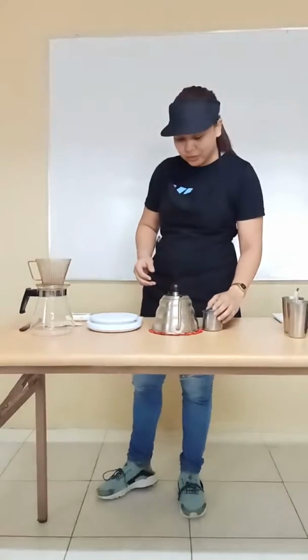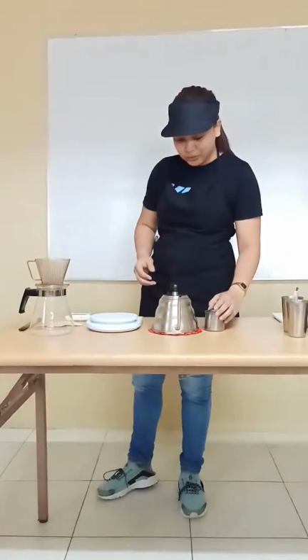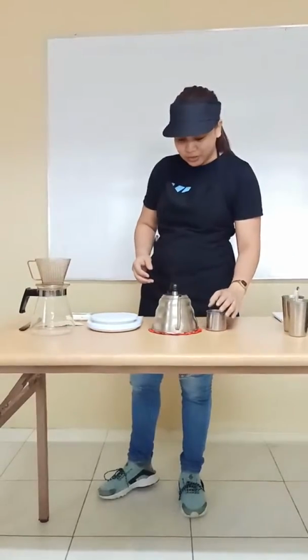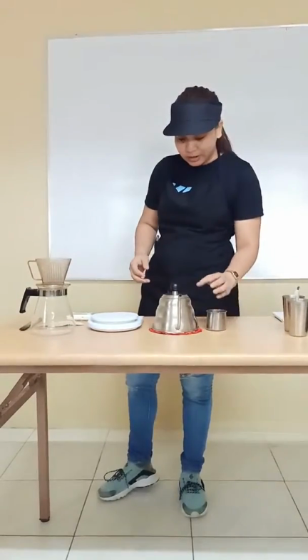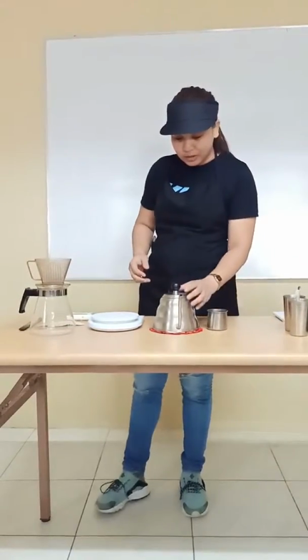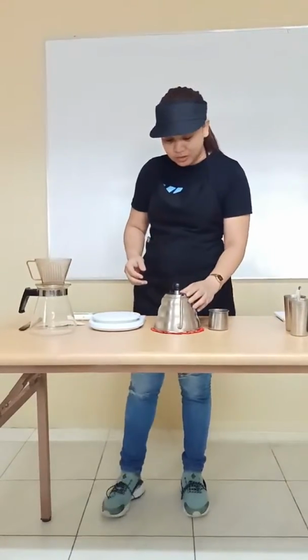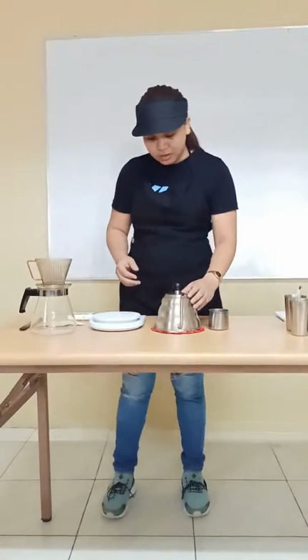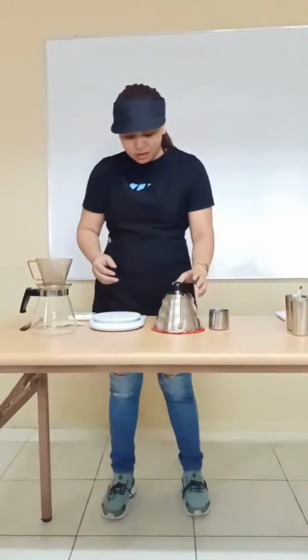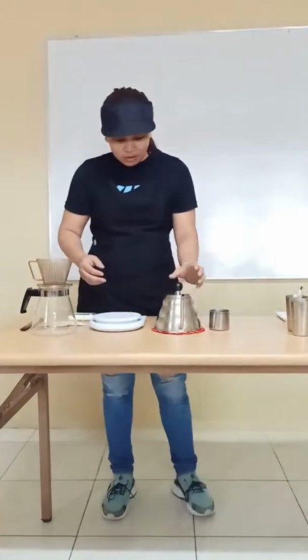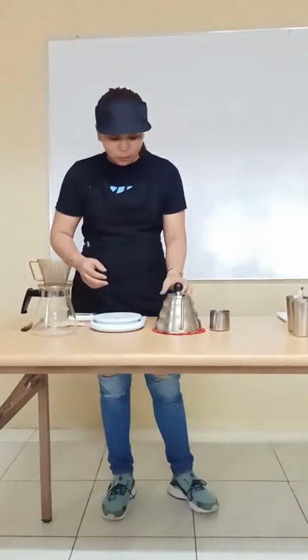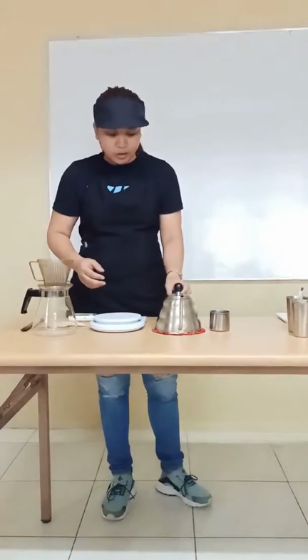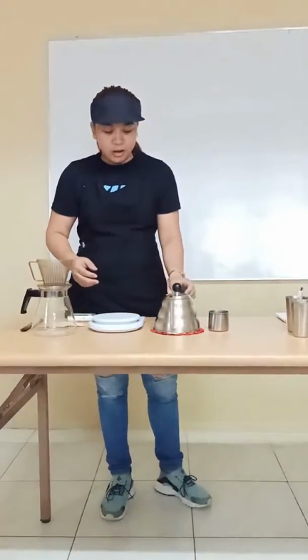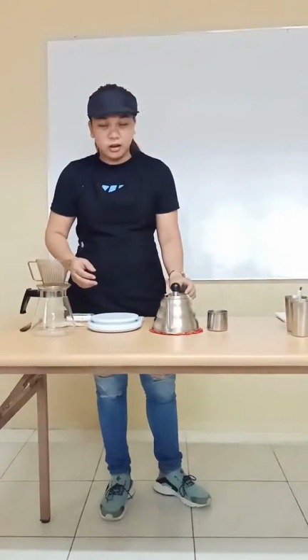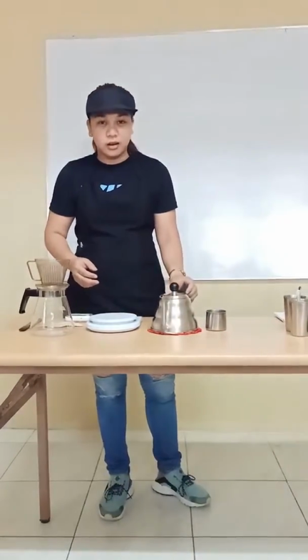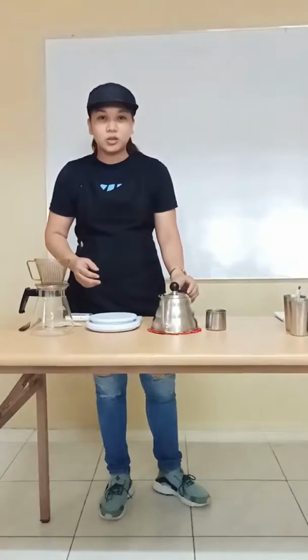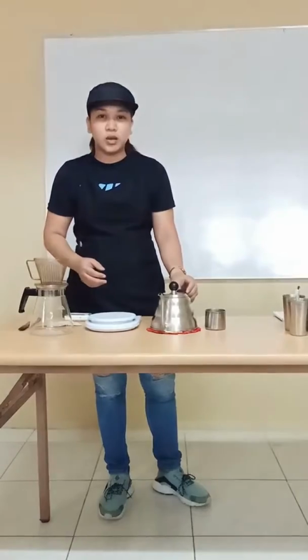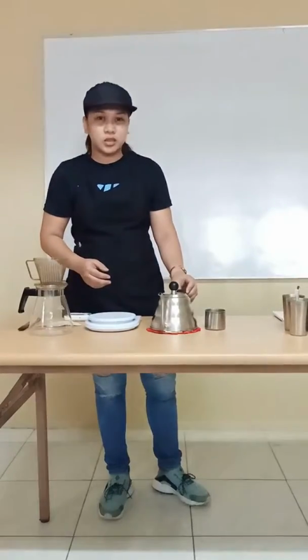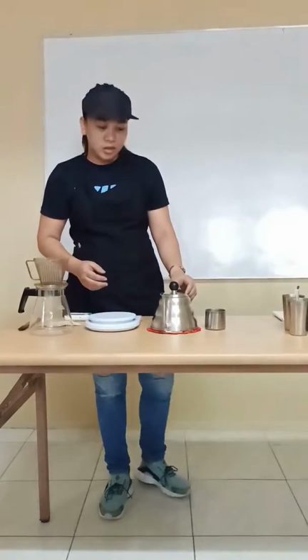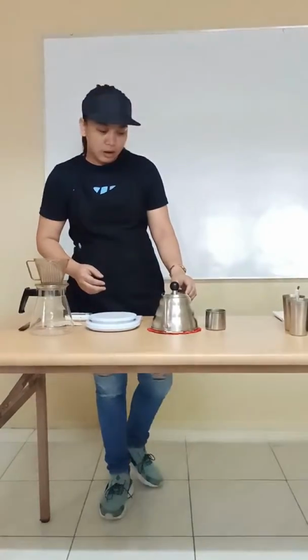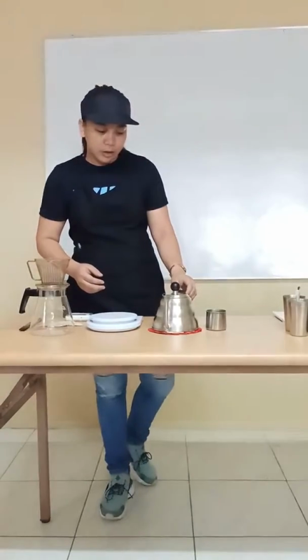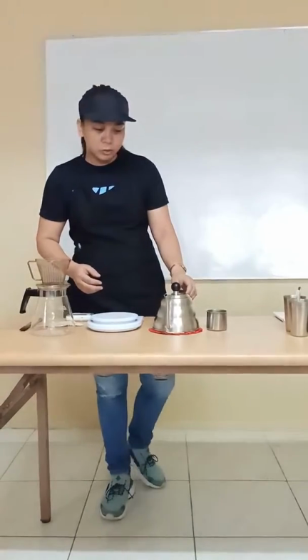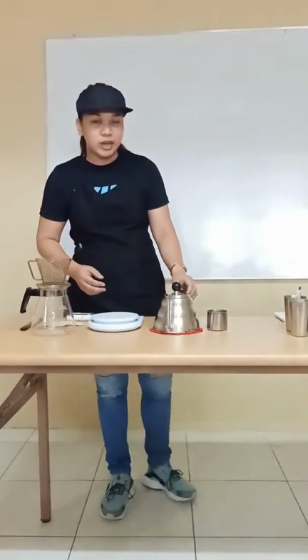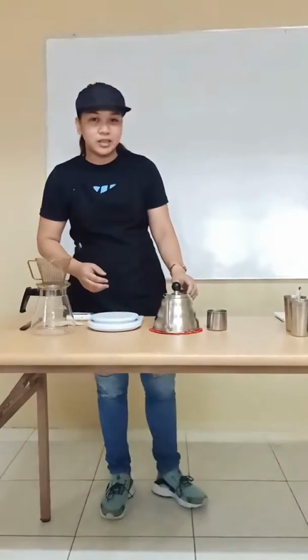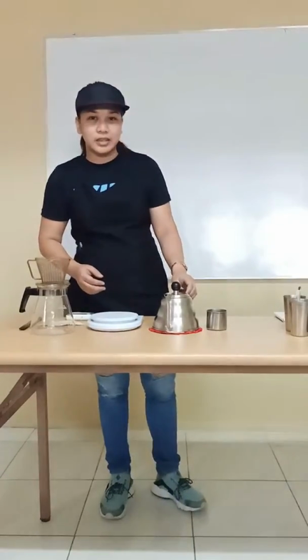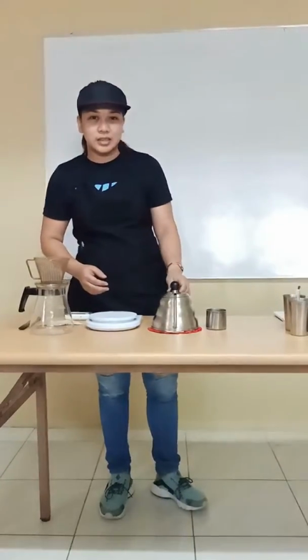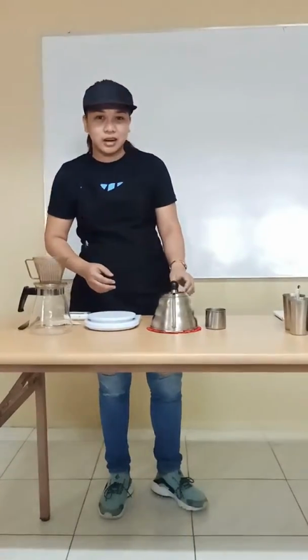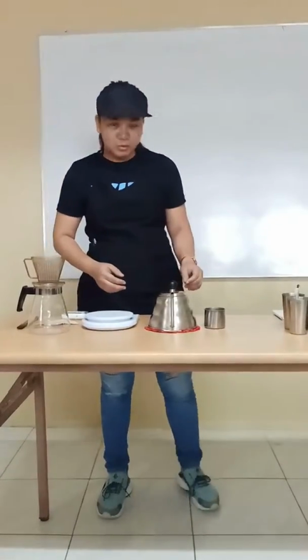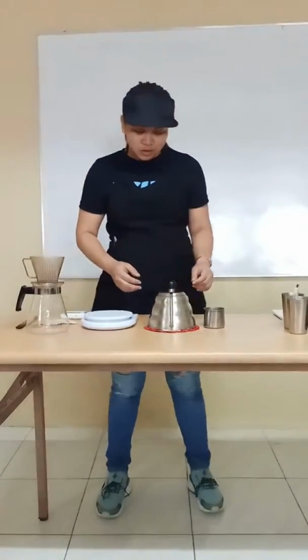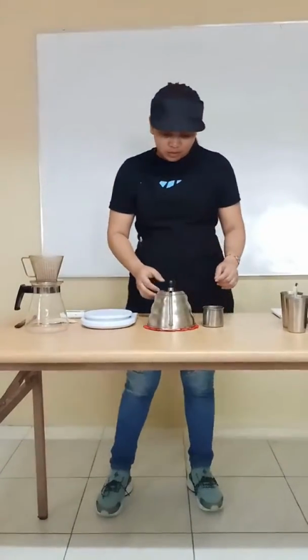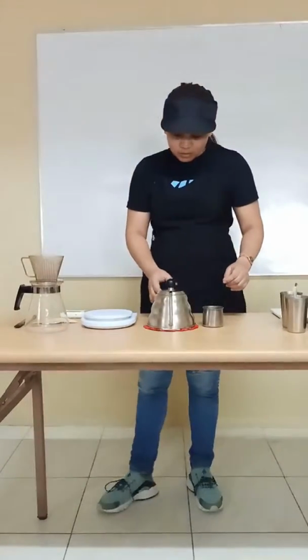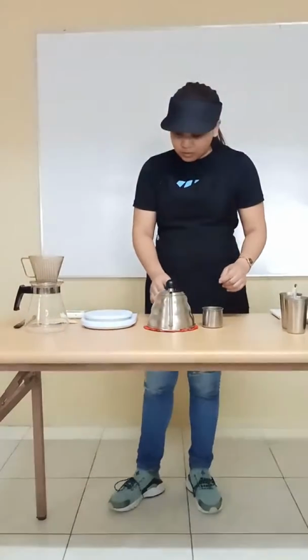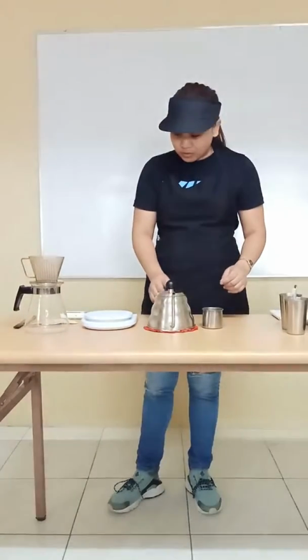Second, we need hot water, about 180 grams.